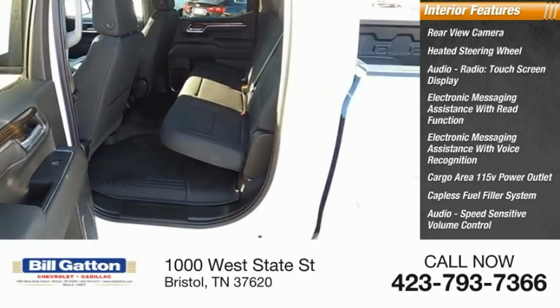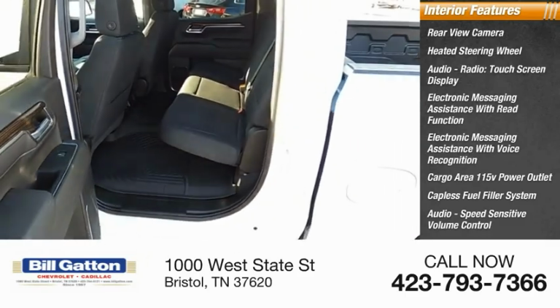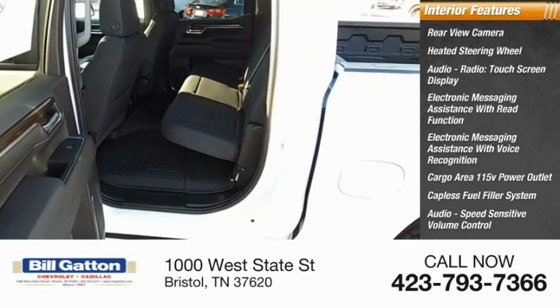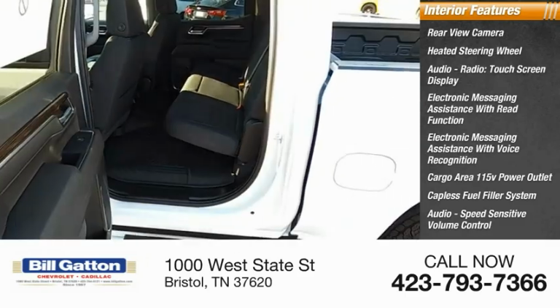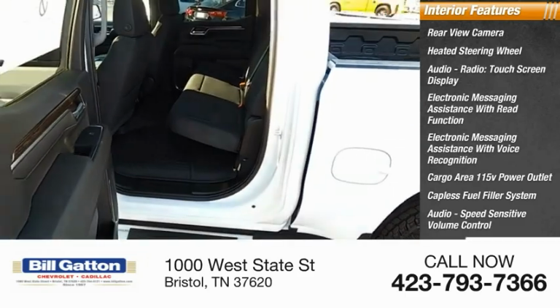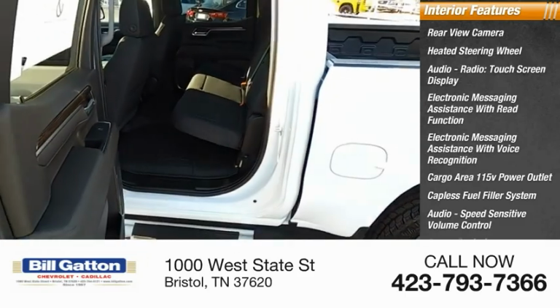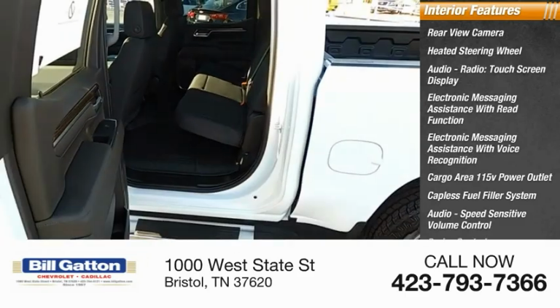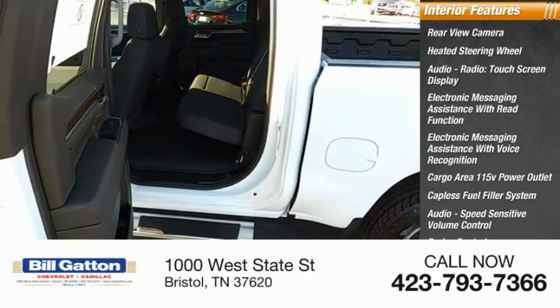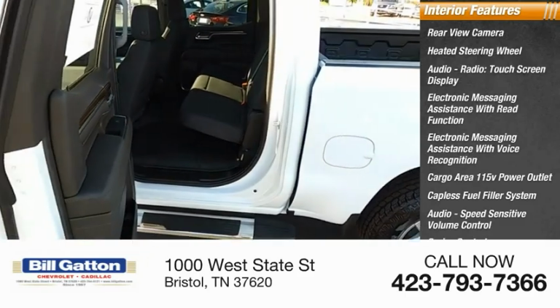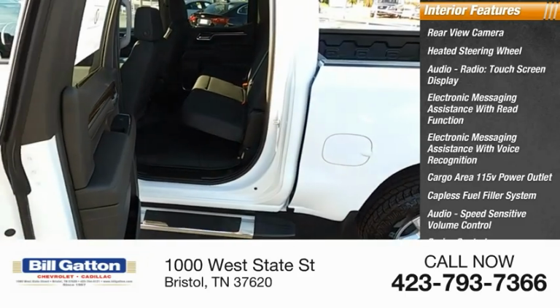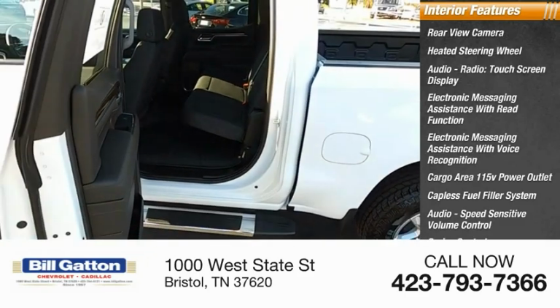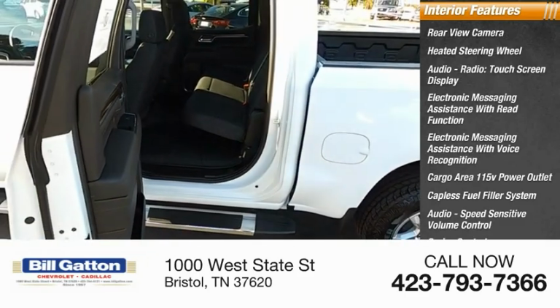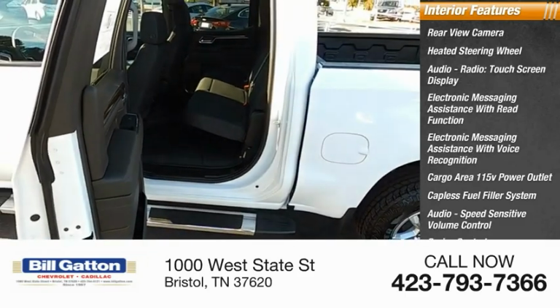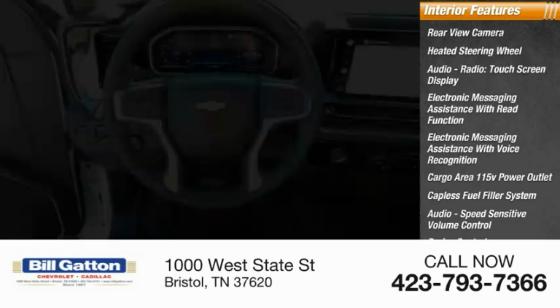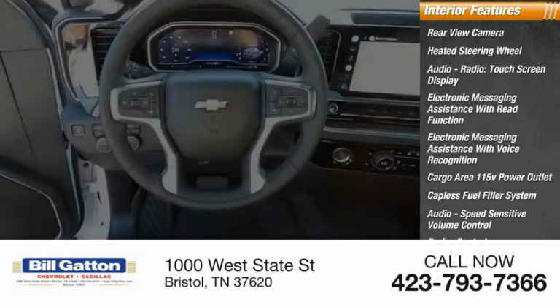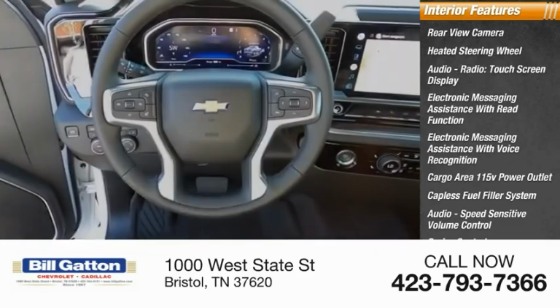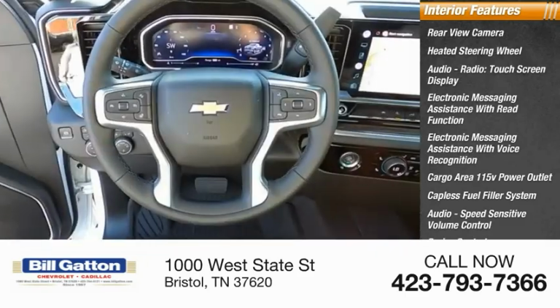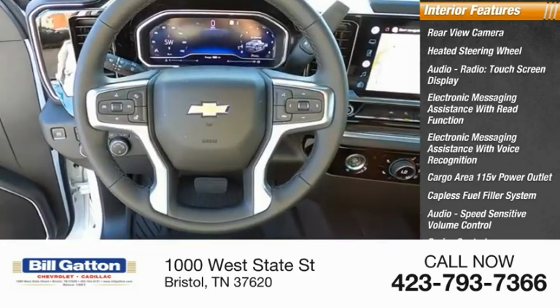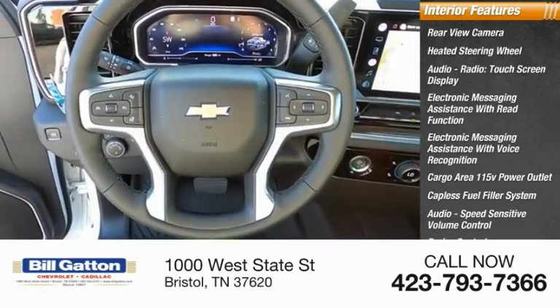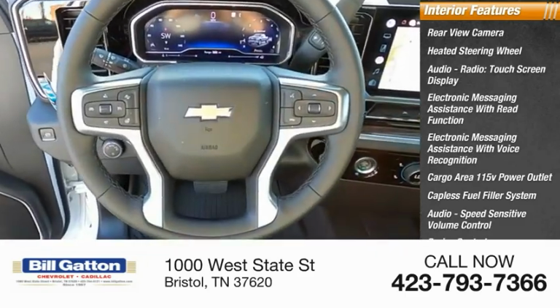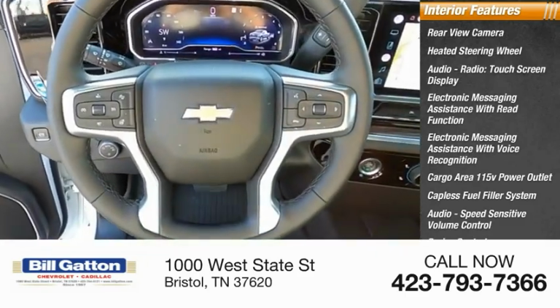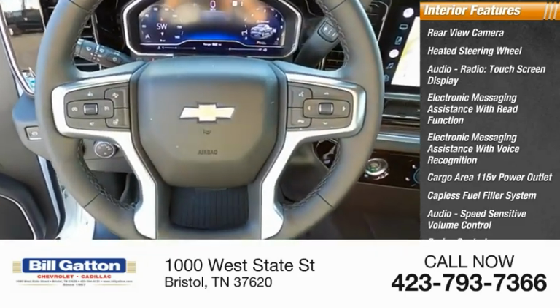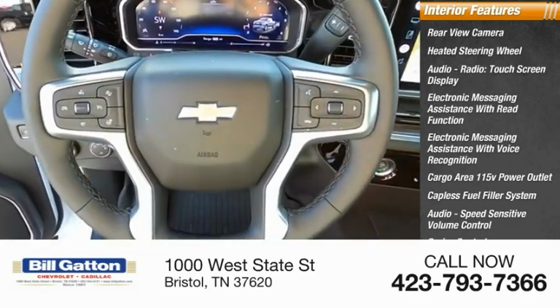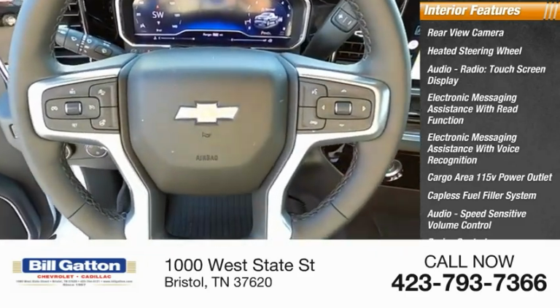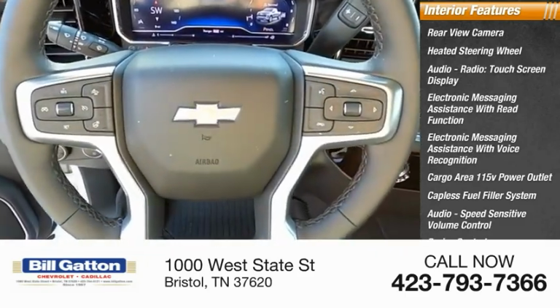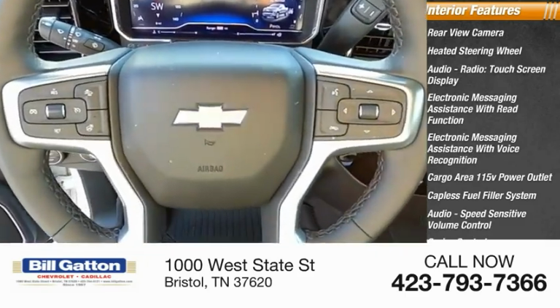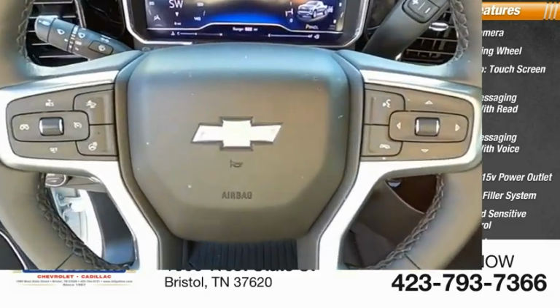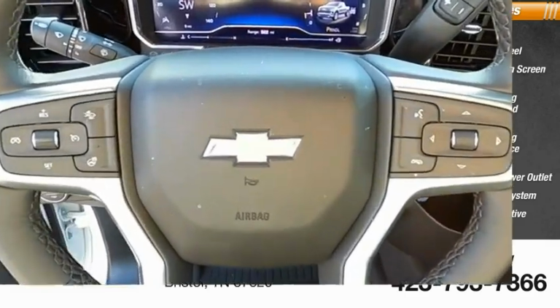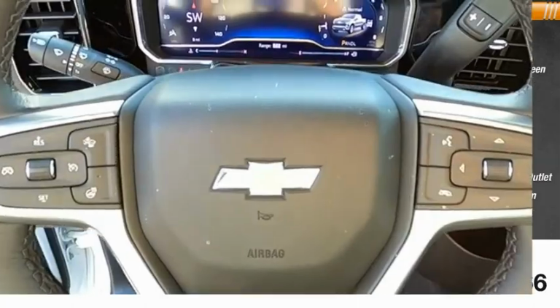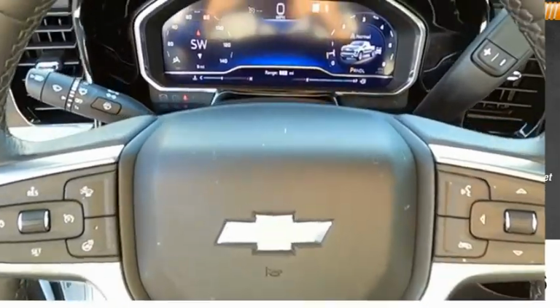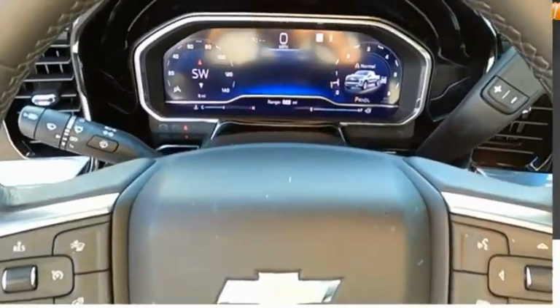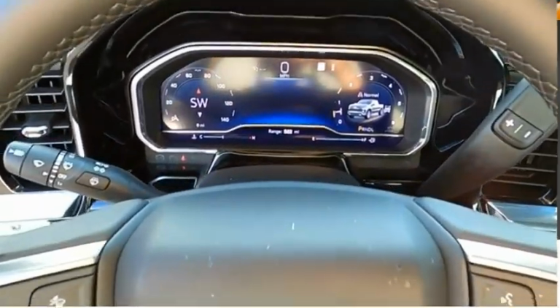Cruise control, vehicle assistance app, and roadside assistance.